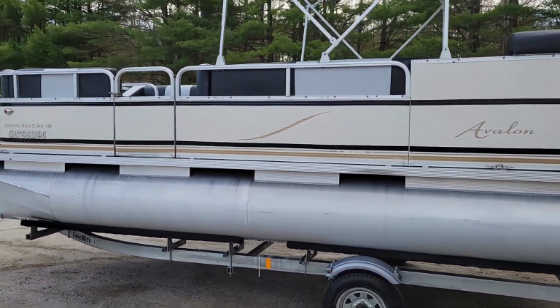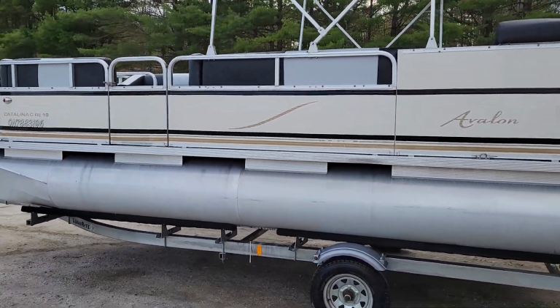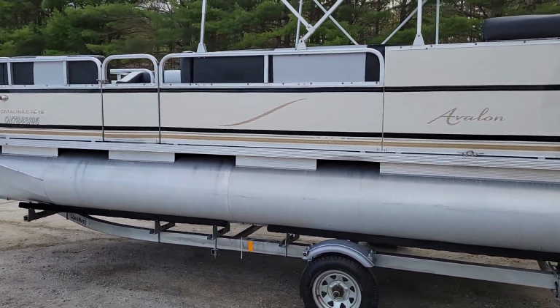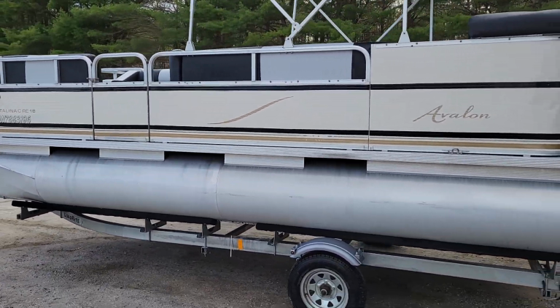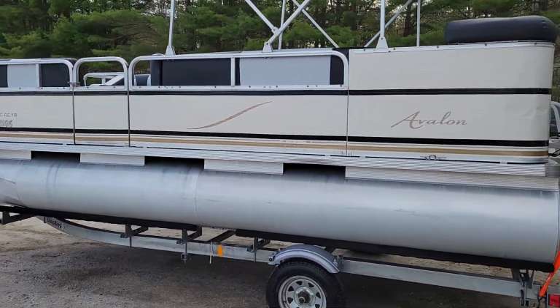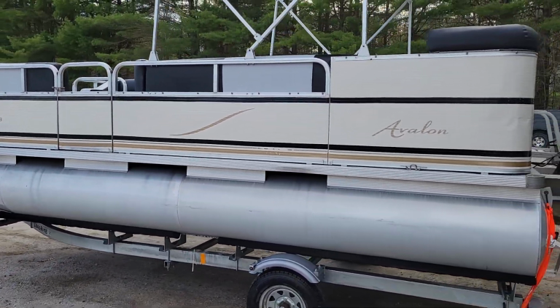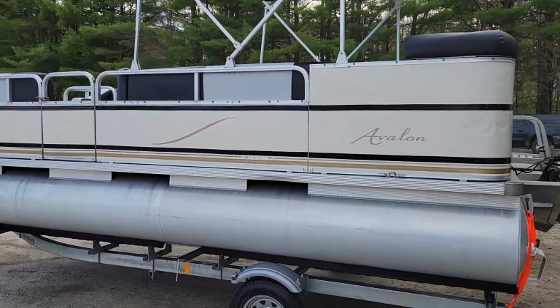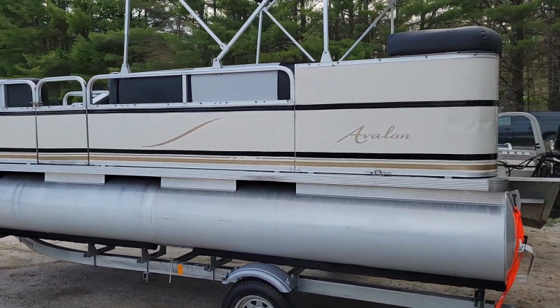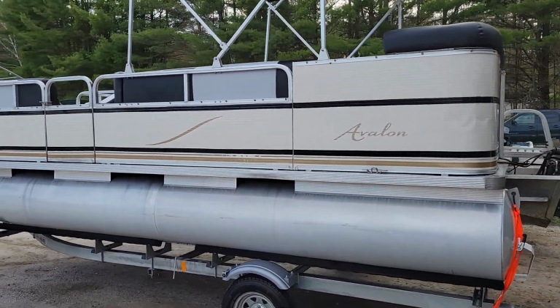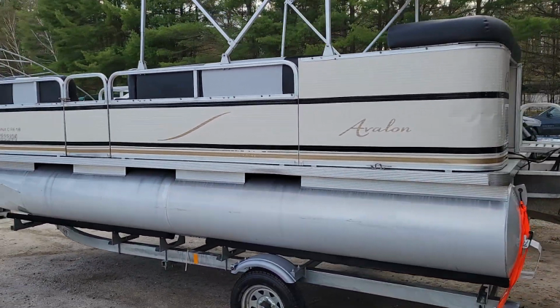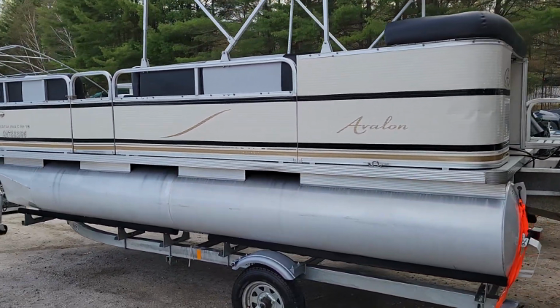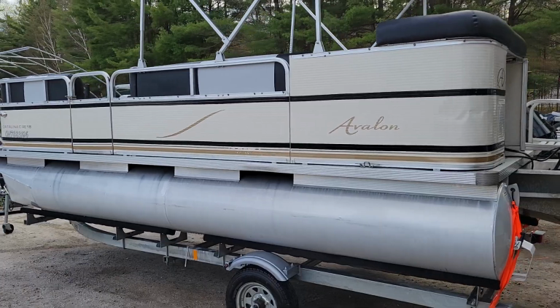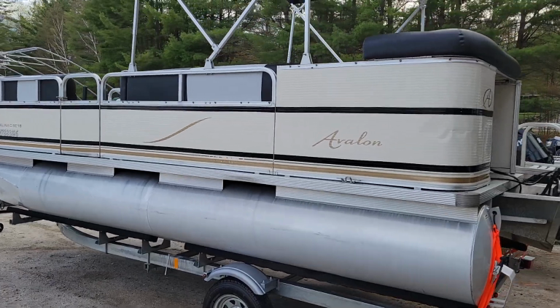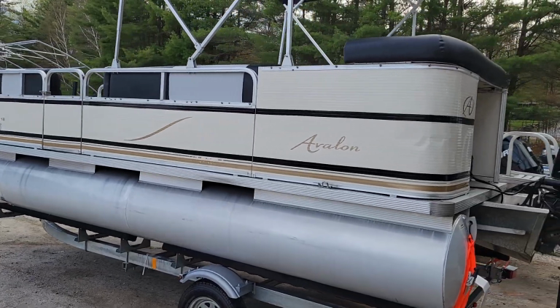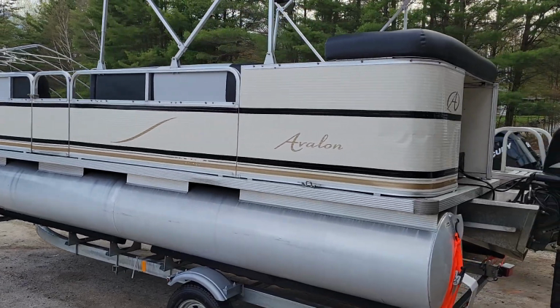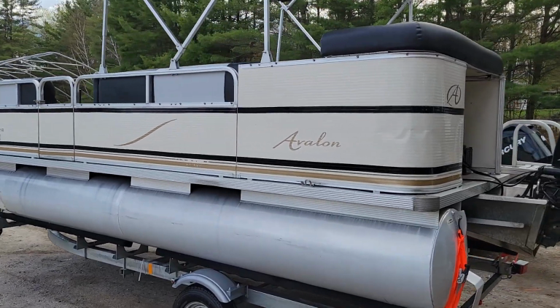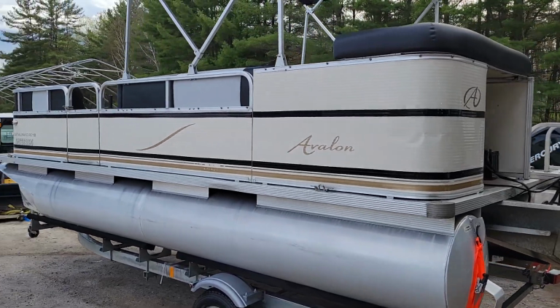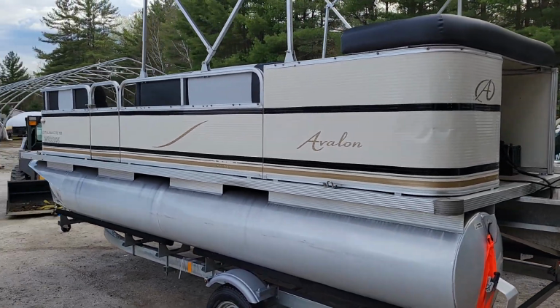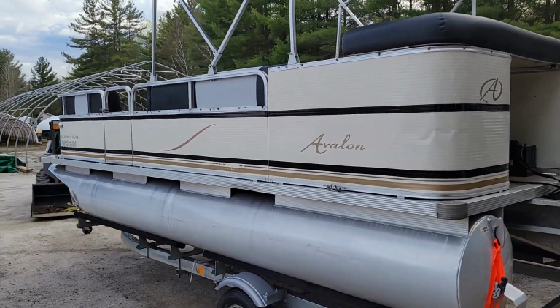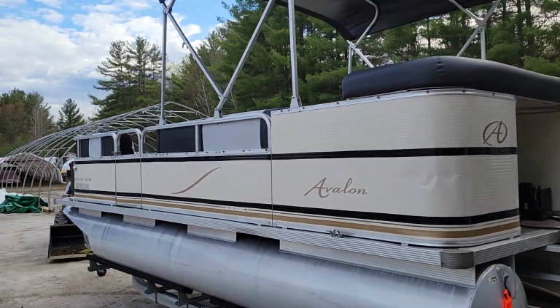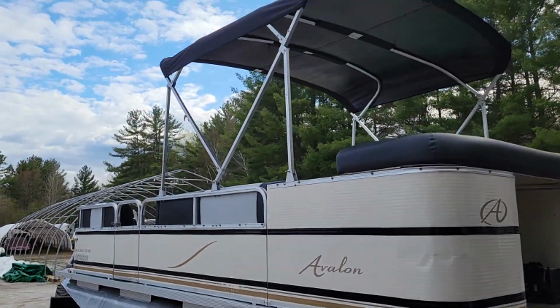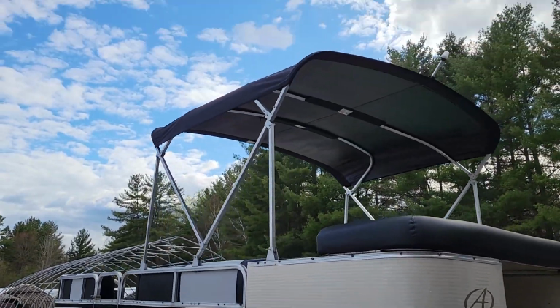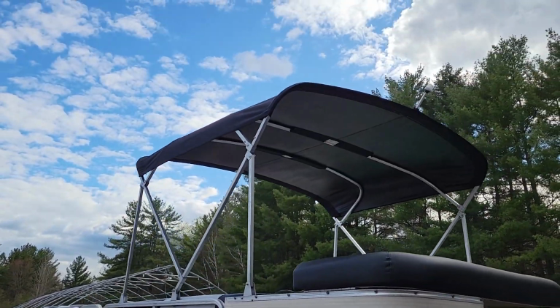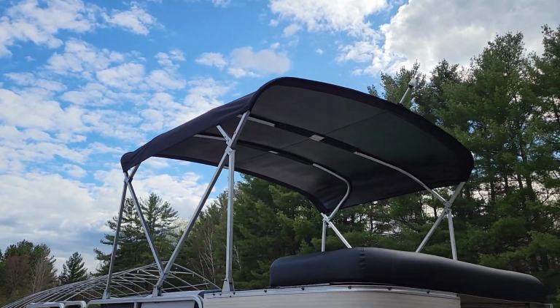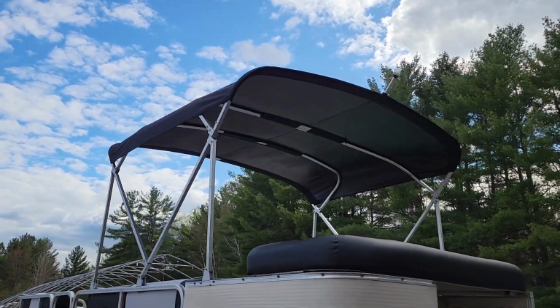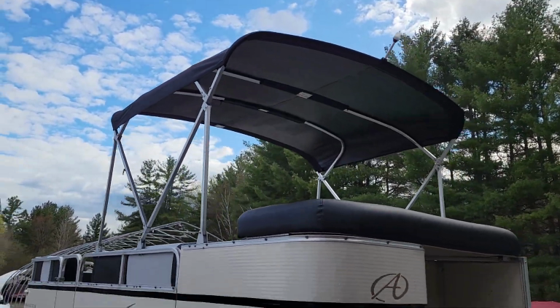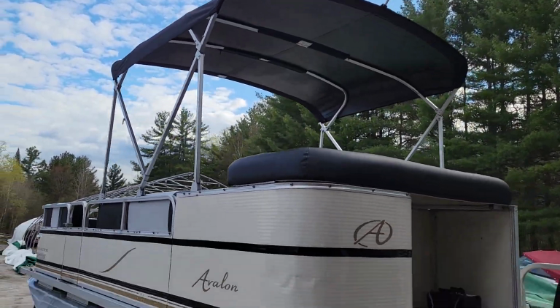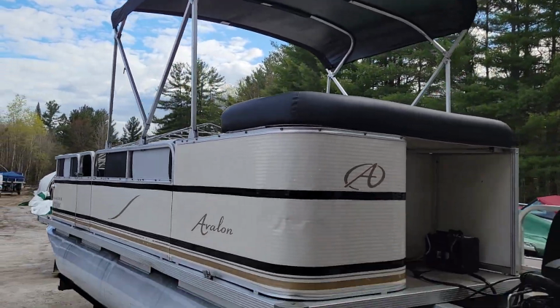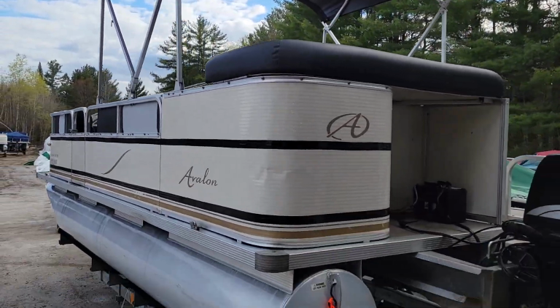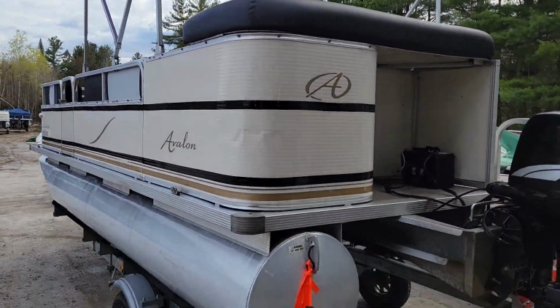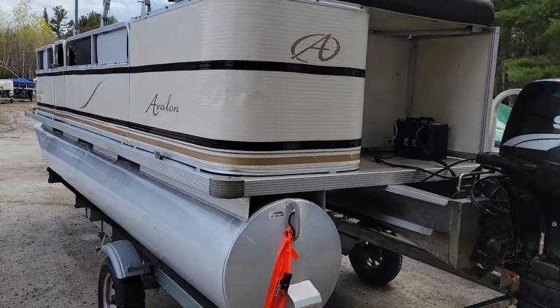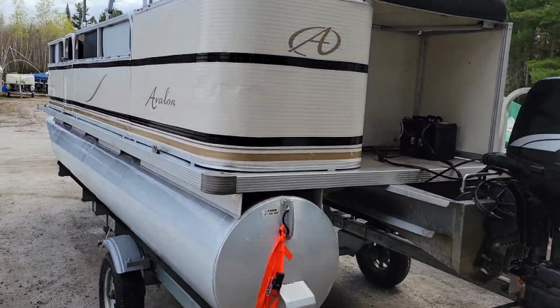This boat has been completely redone last year. It's got all brand new Bimini top and brand new interior.